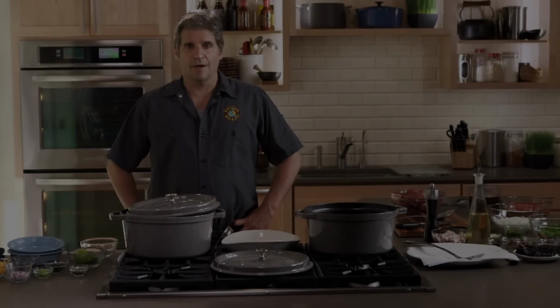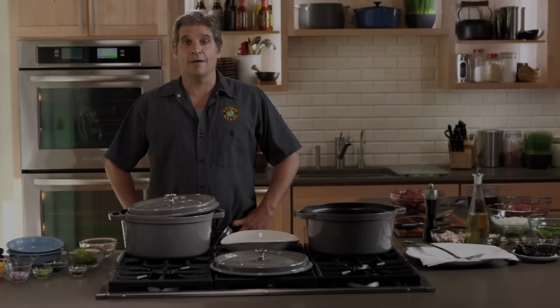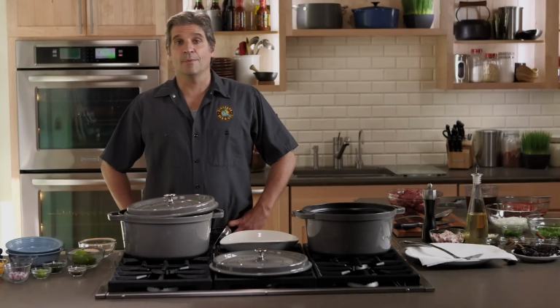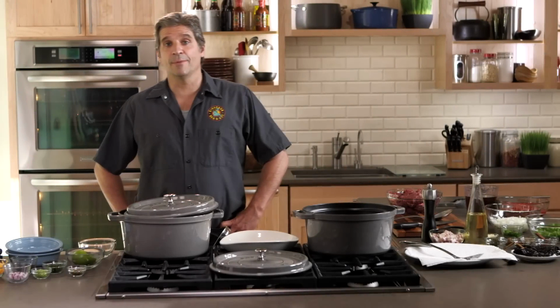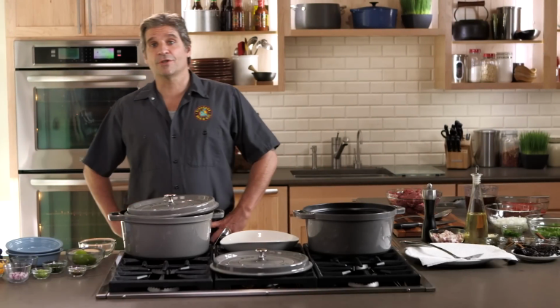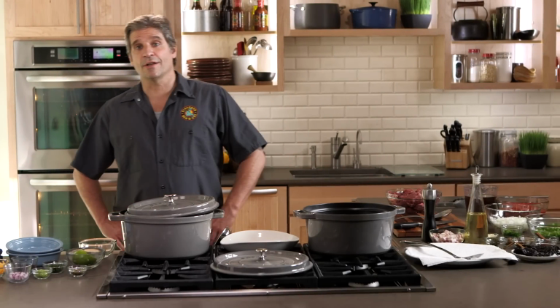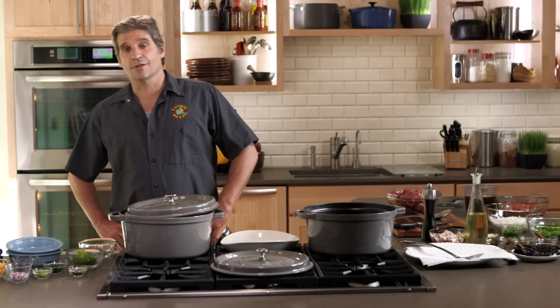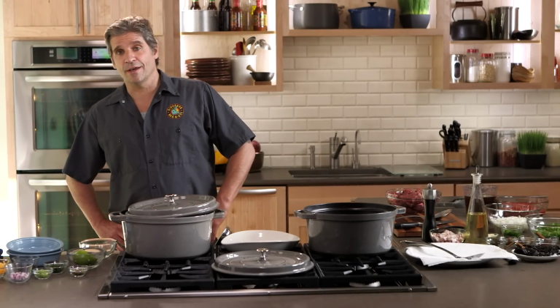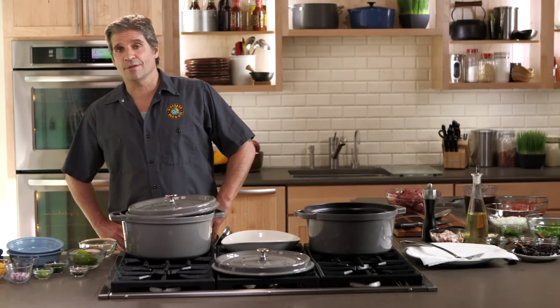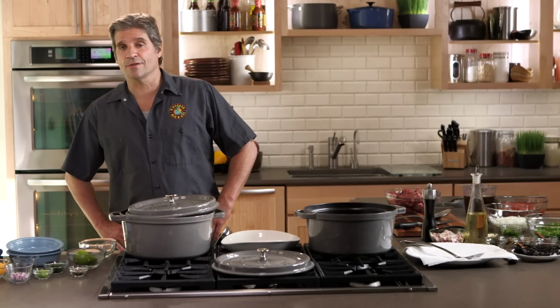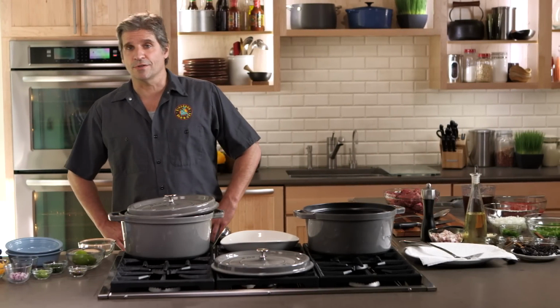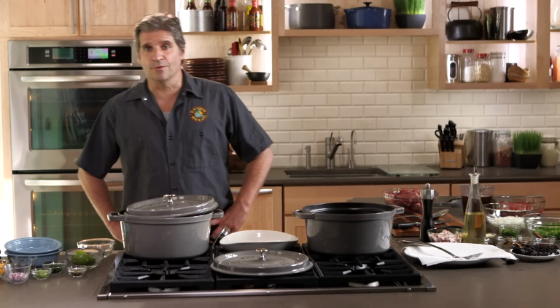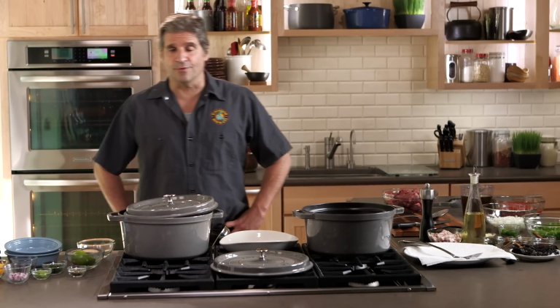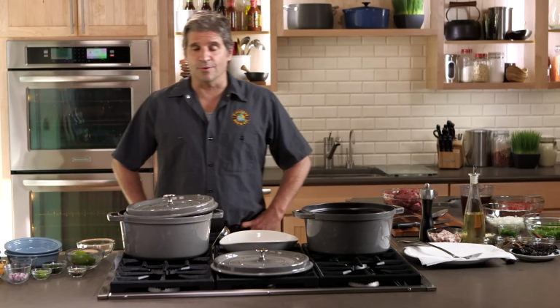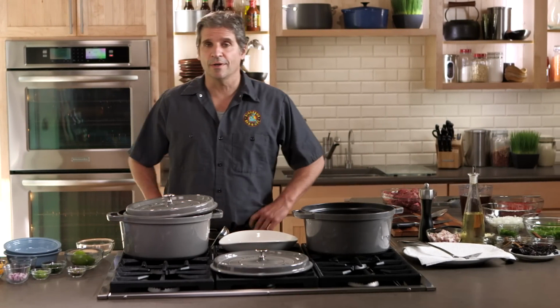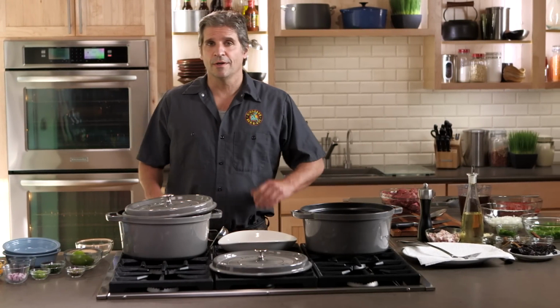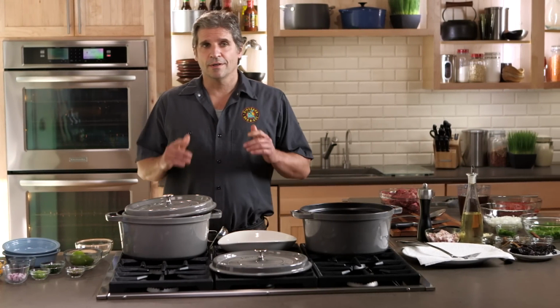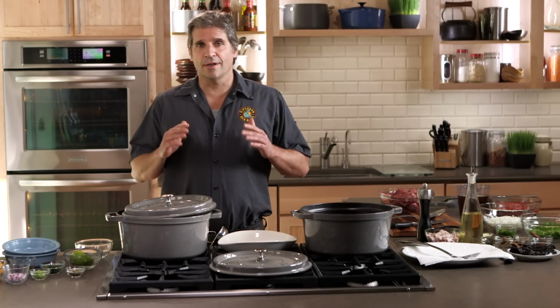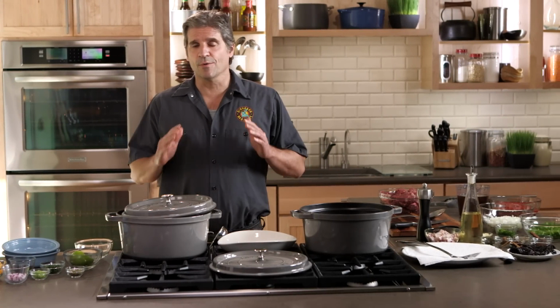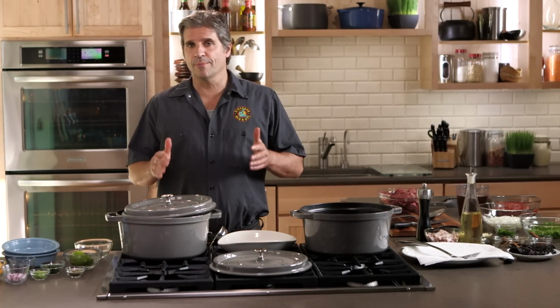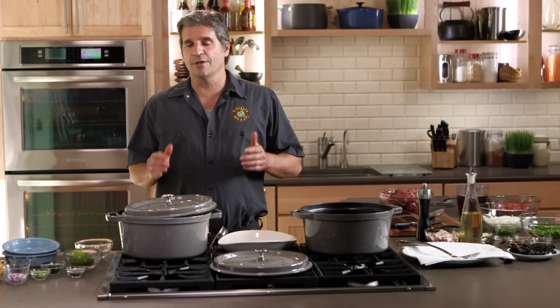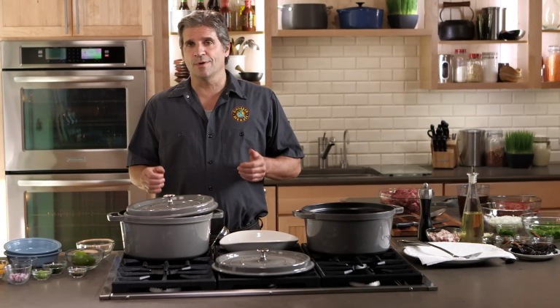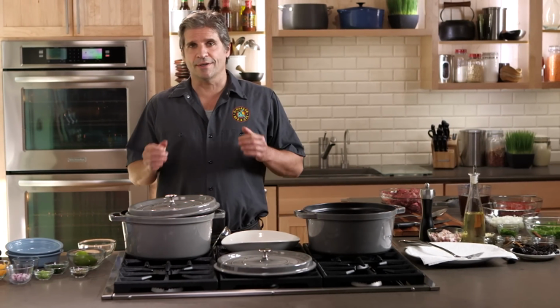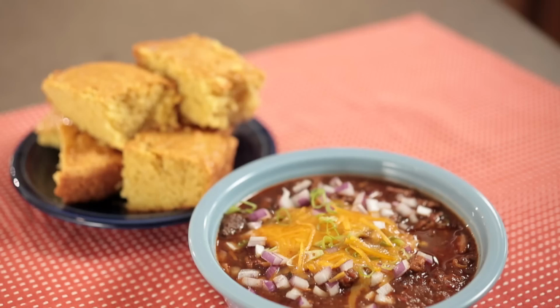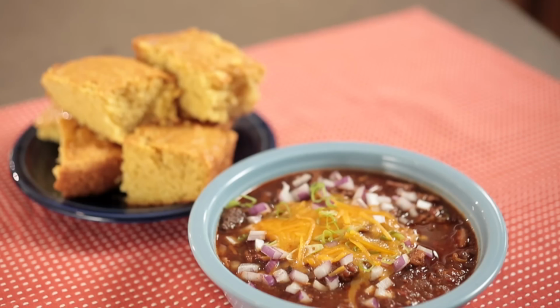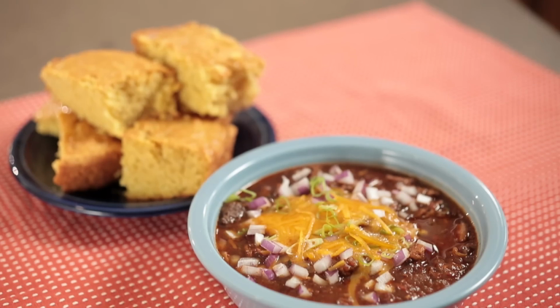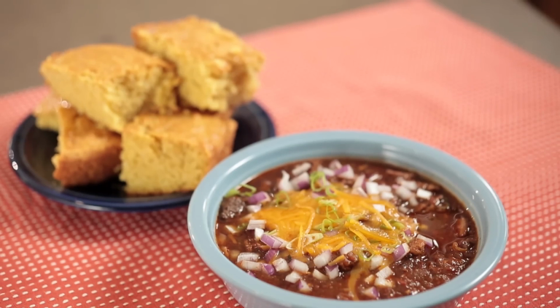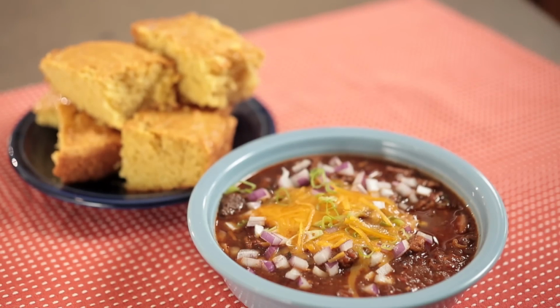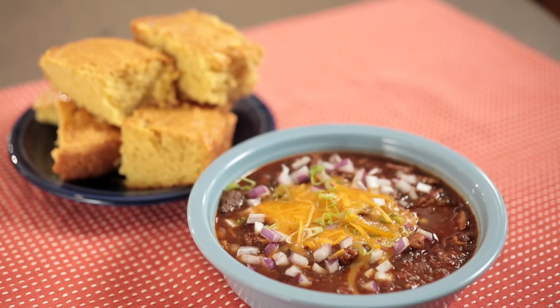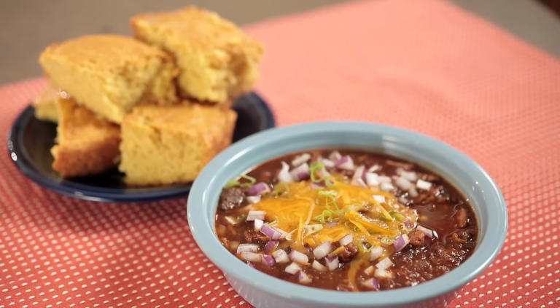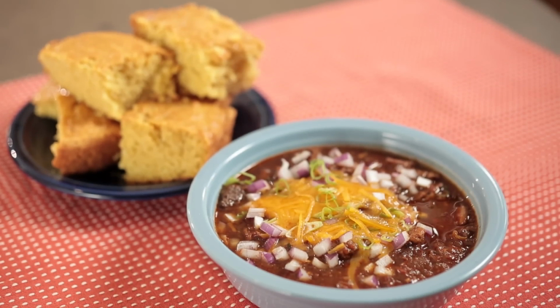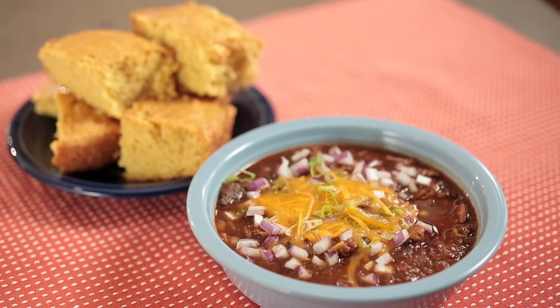Hi, my name is John Stage and this is Dude Food. Today we're going to be doing a Texas style beef chili.